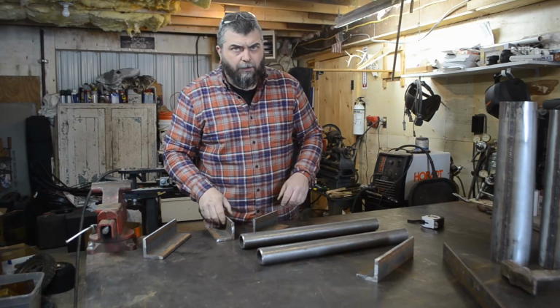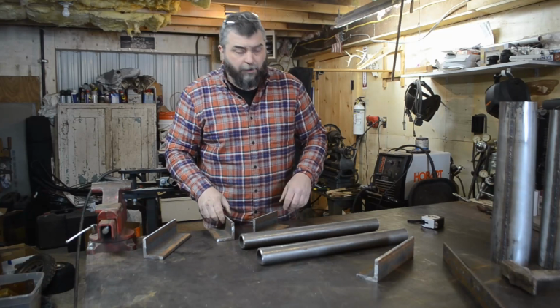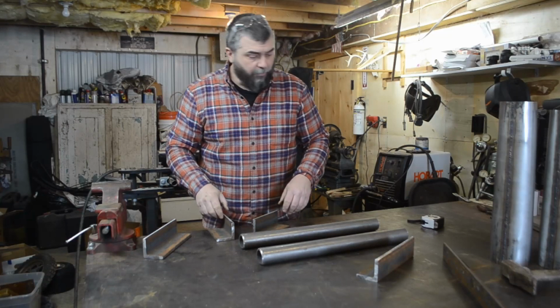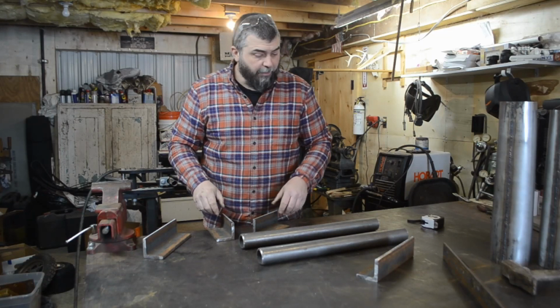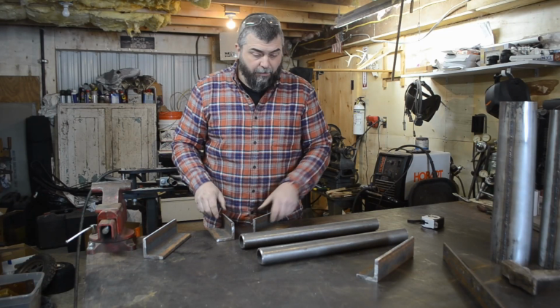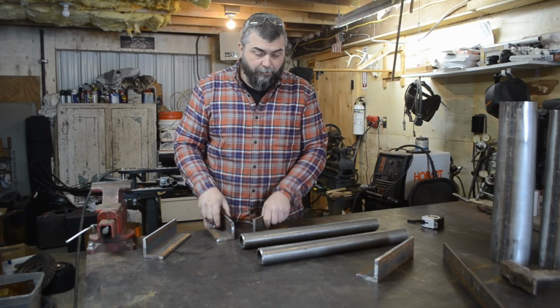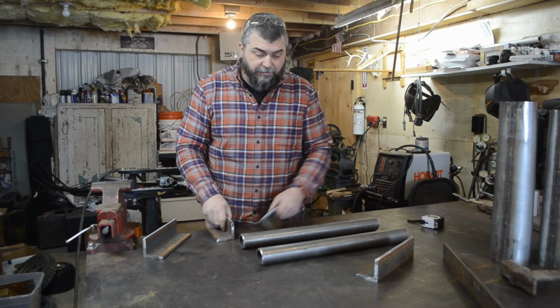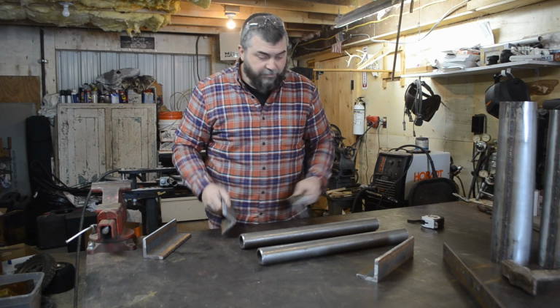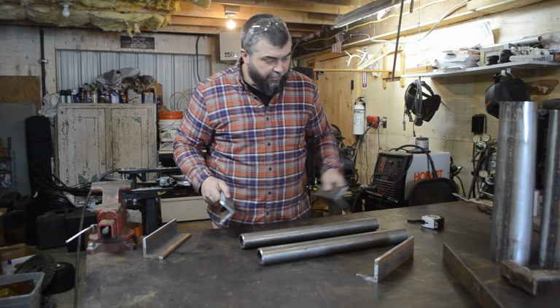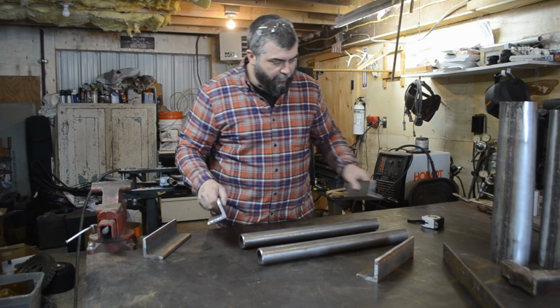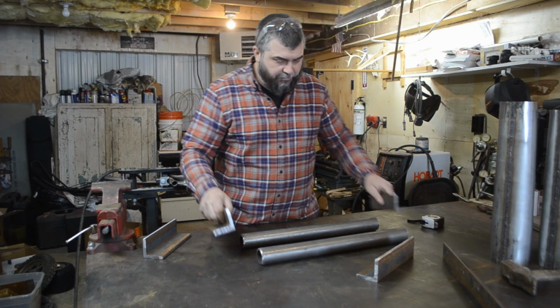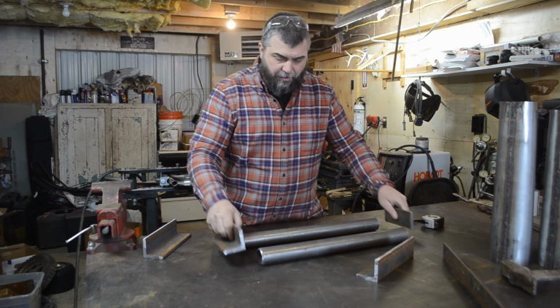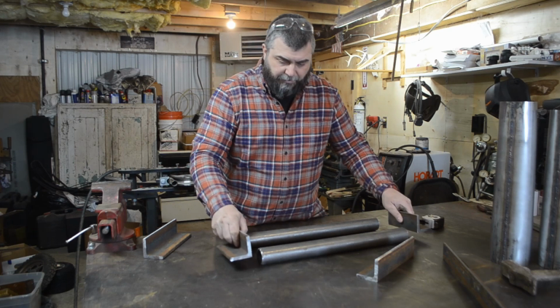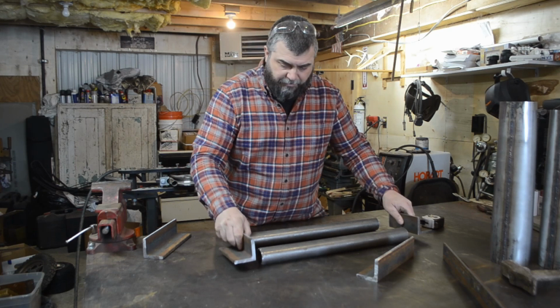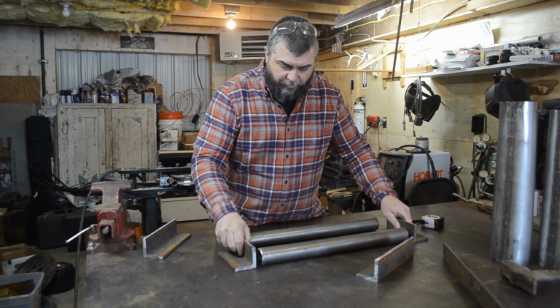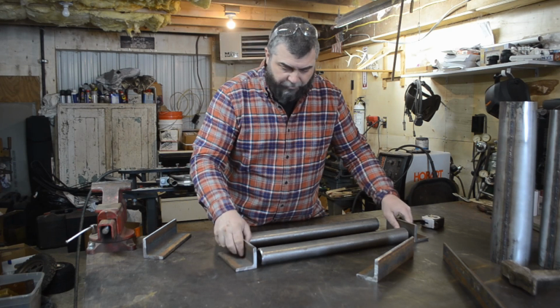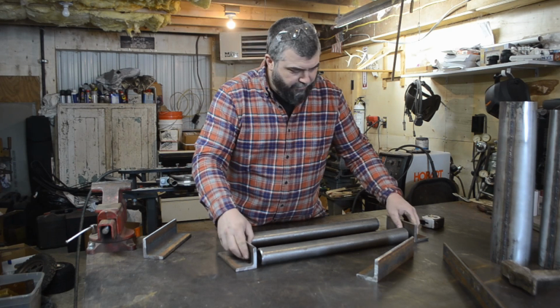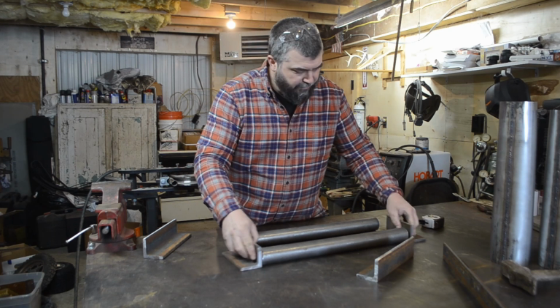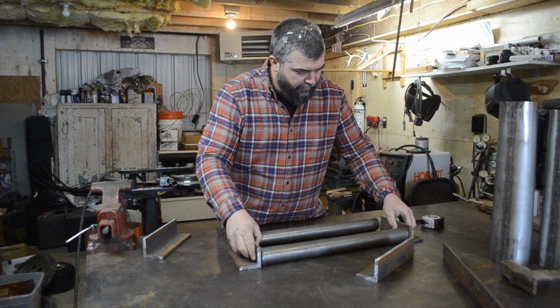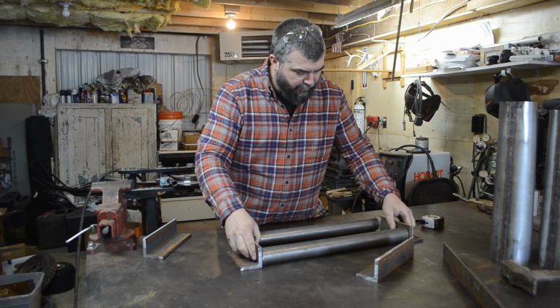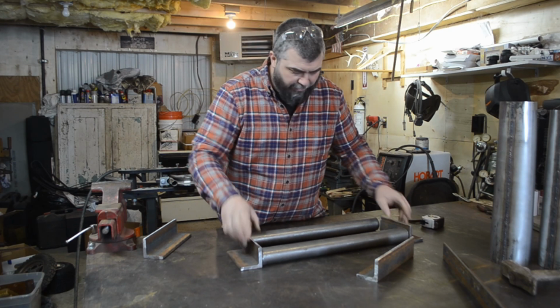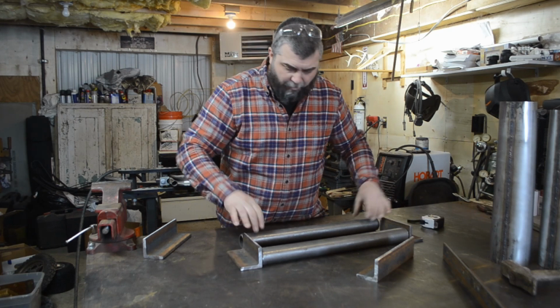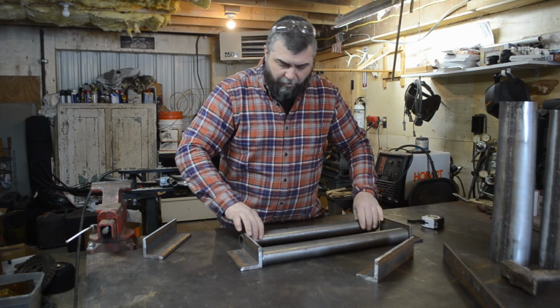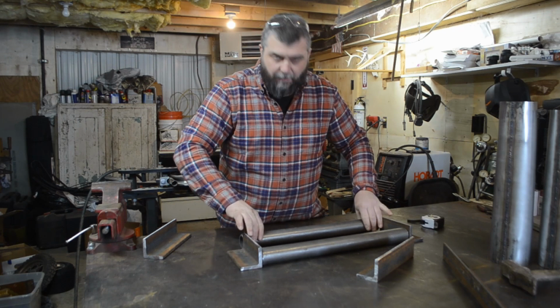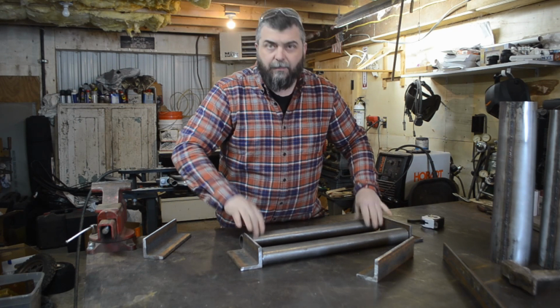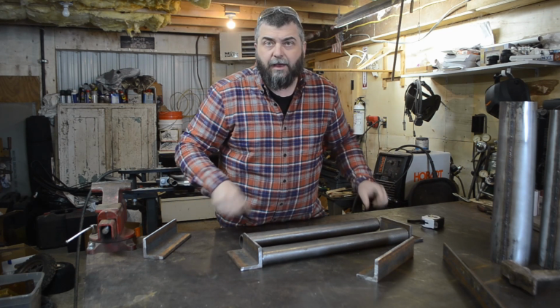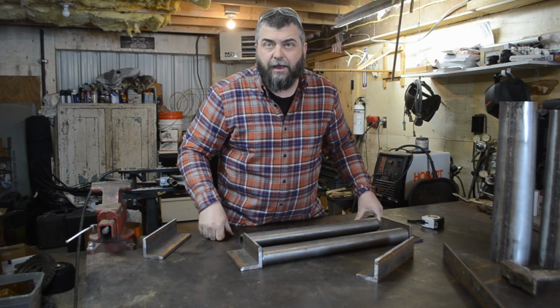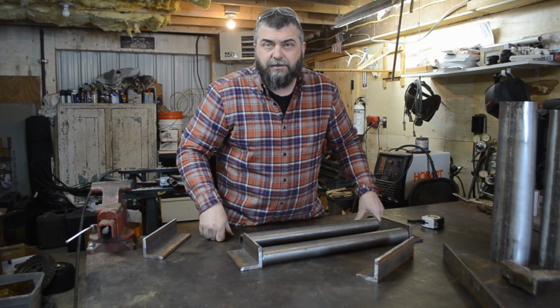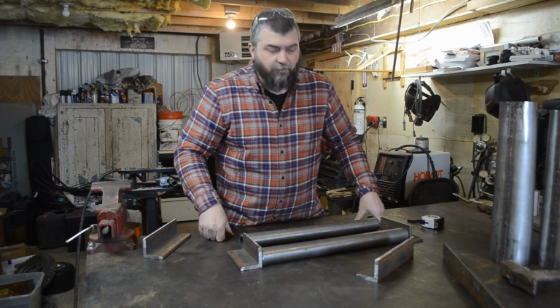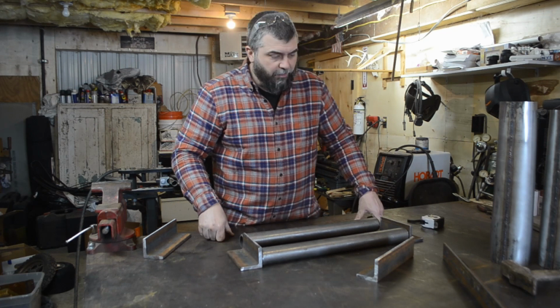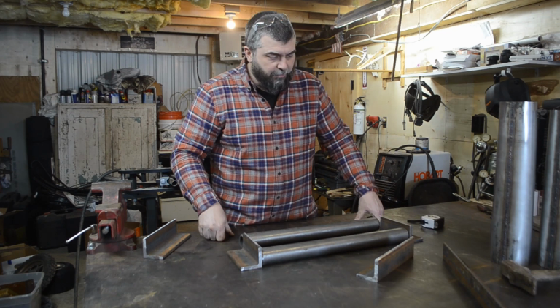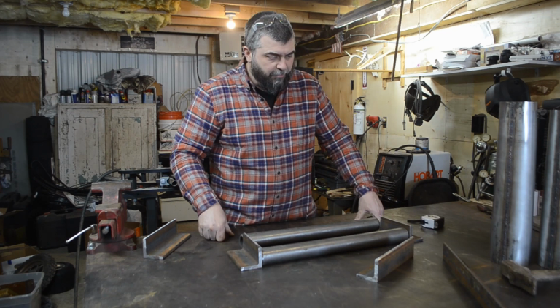We've got all our pieces cut out, so now we just need to put things together, line them all up, and start welding them together.